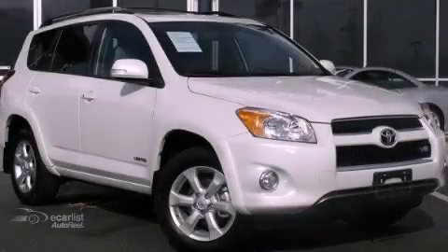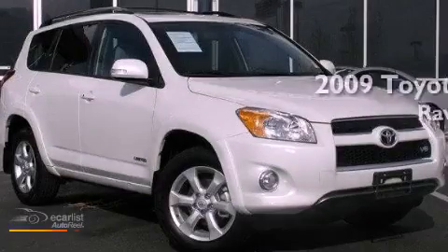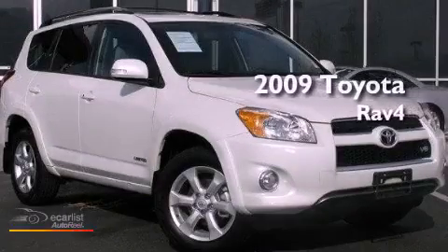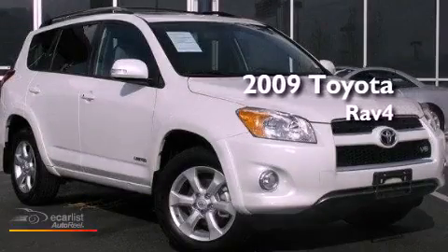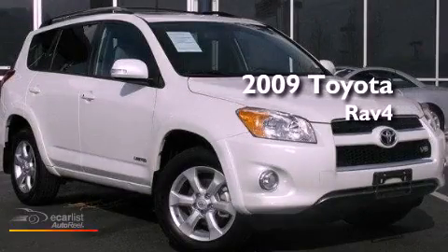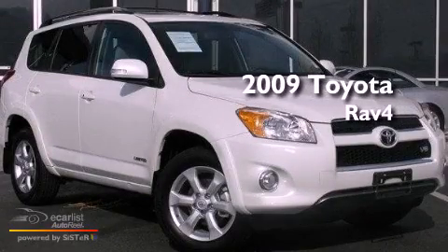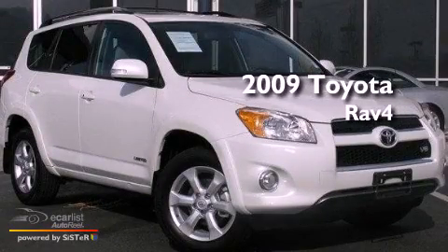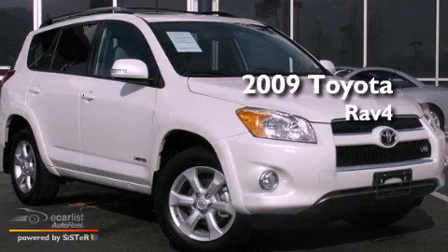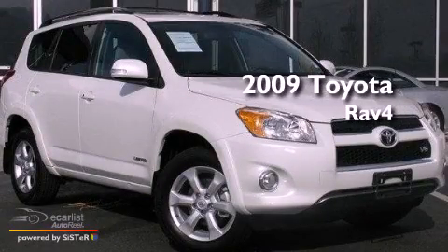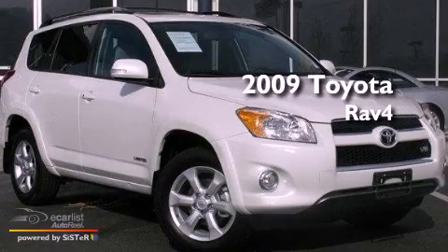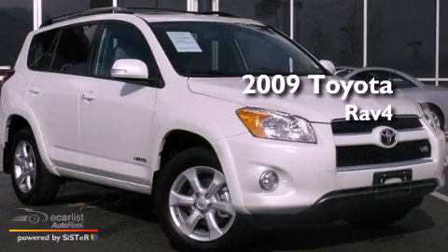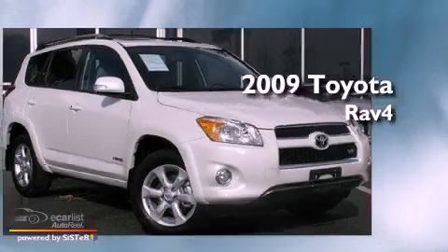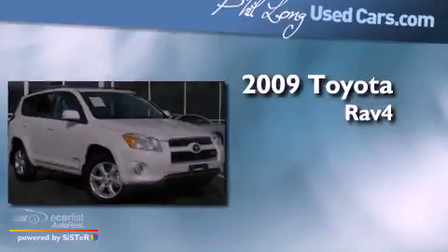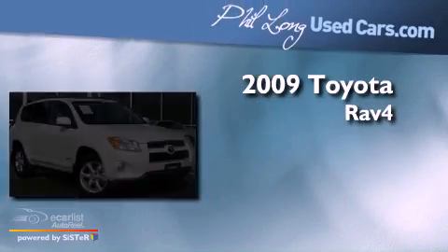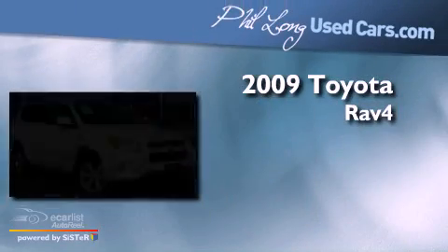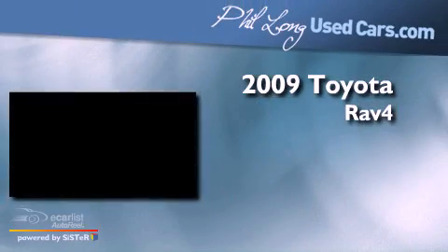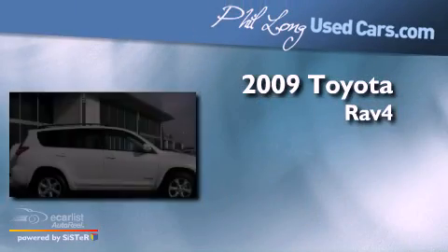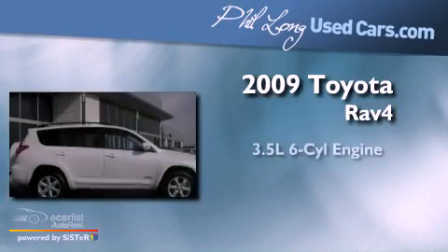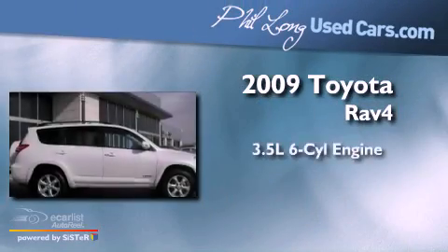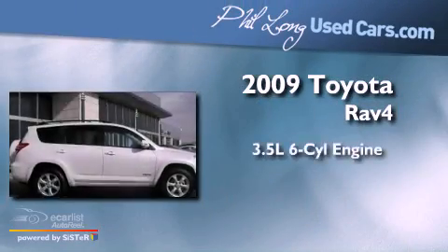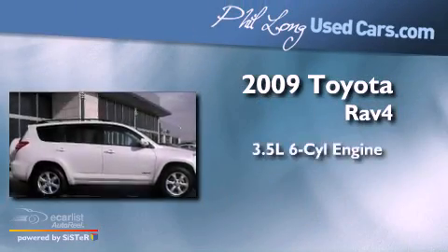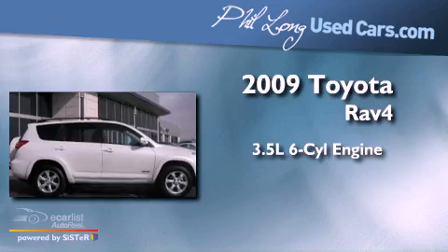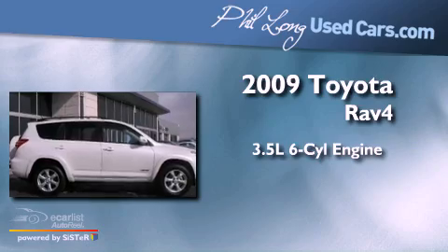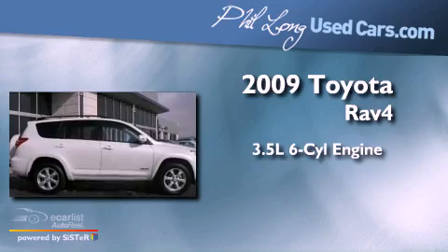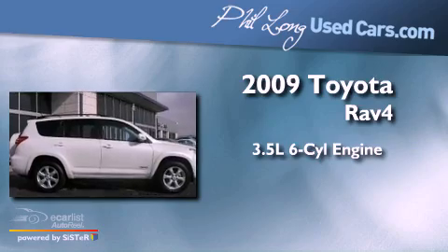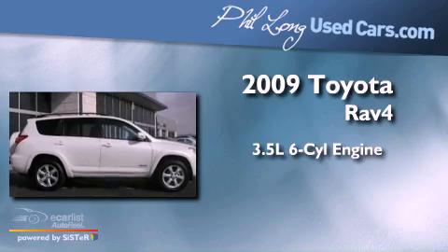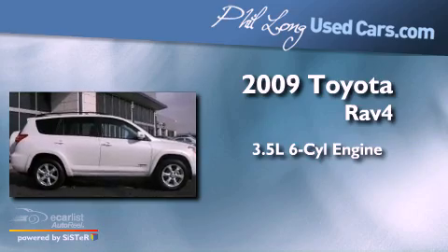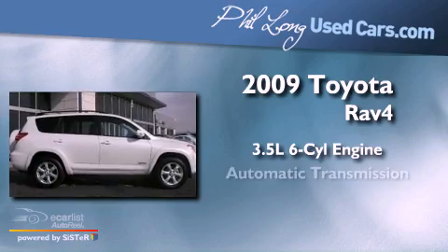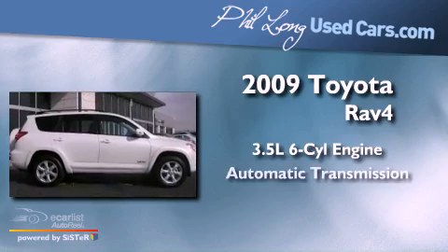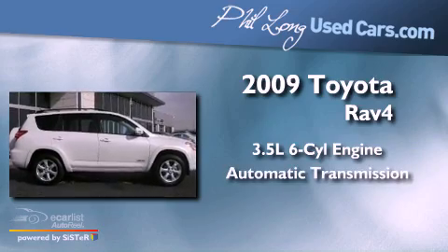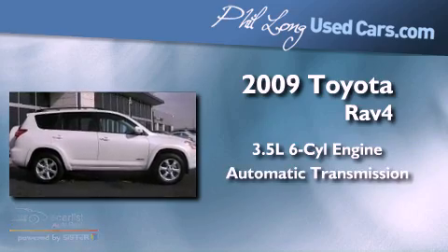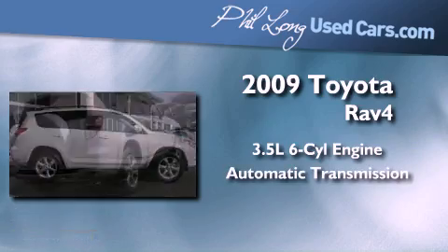This is a 2009 Toyota RAV4. It has a 3.5-liter six-cylinder engine and an automatic transmission.